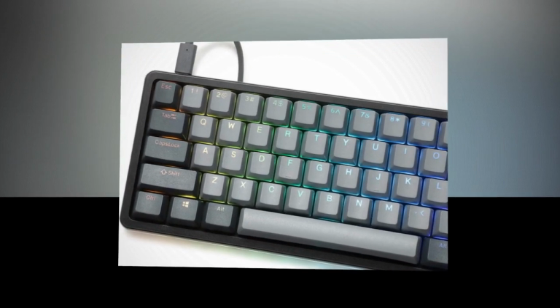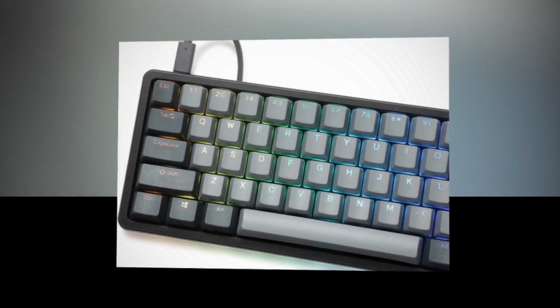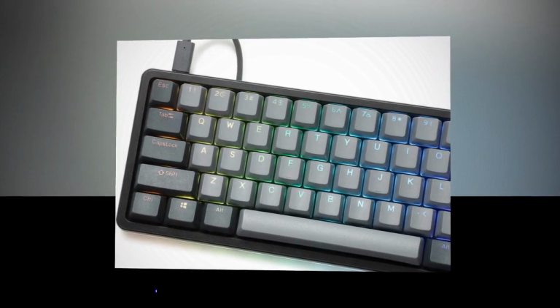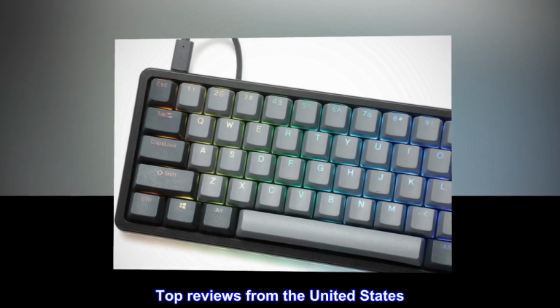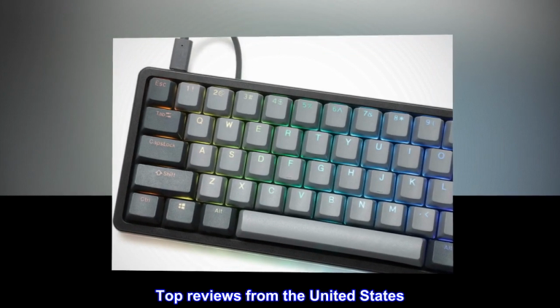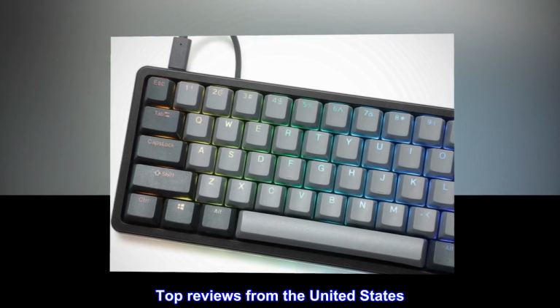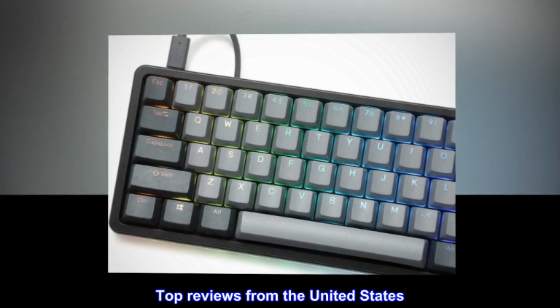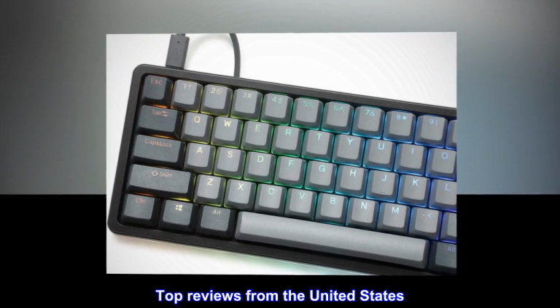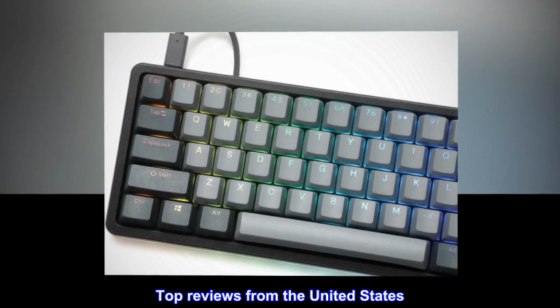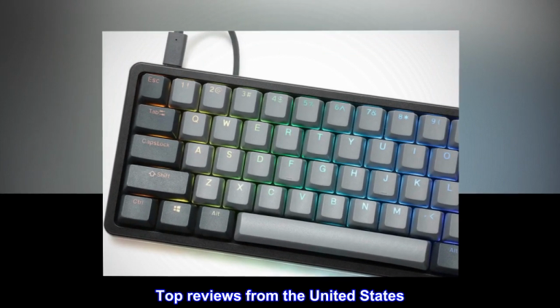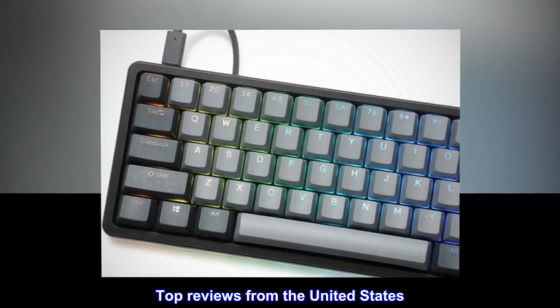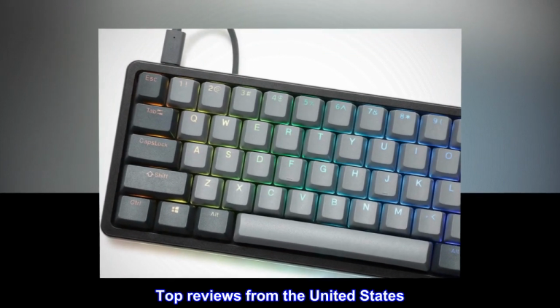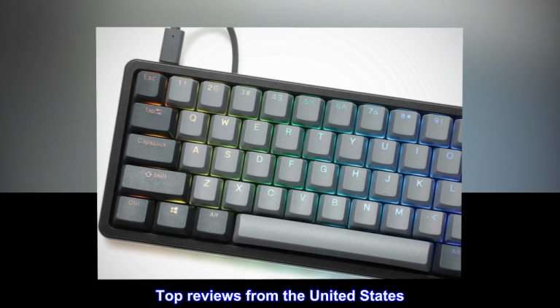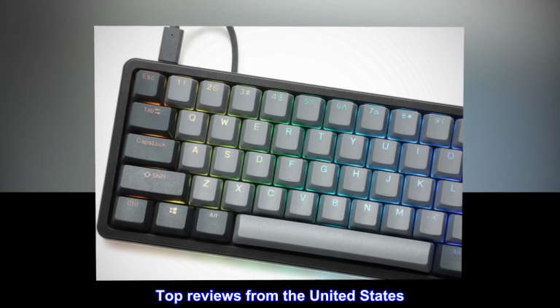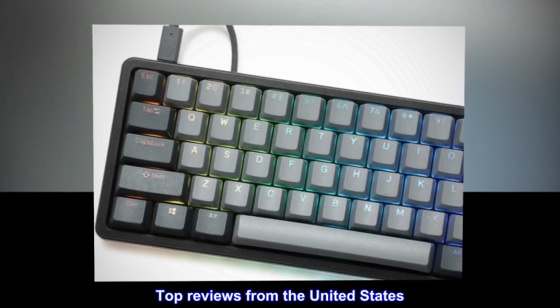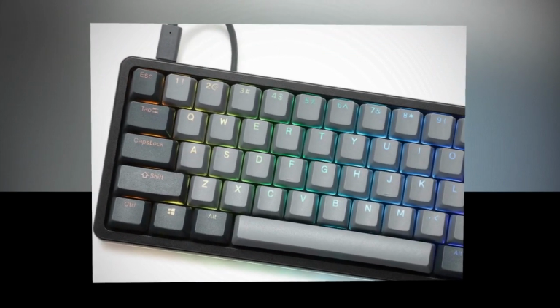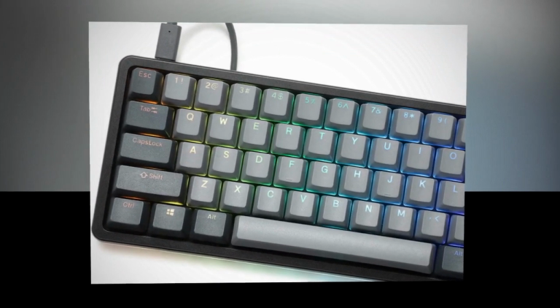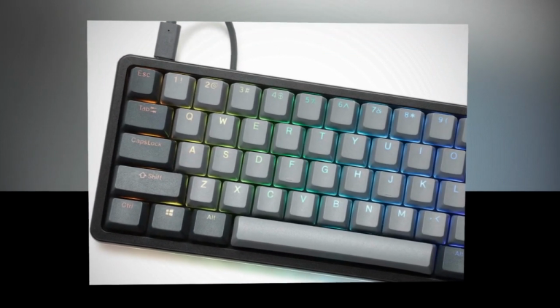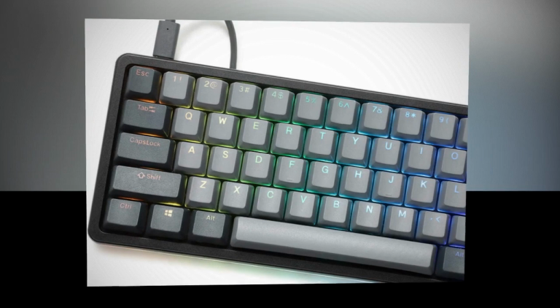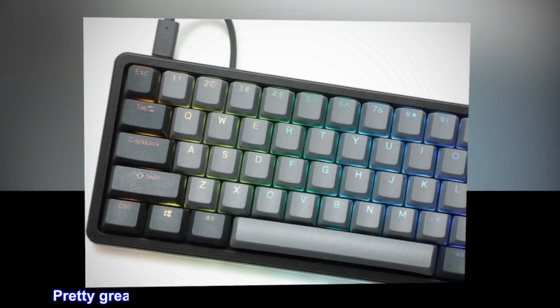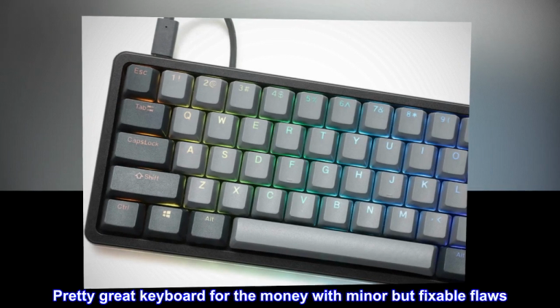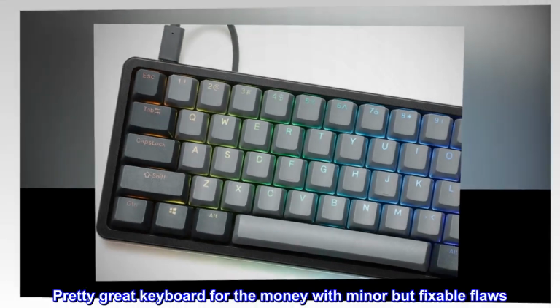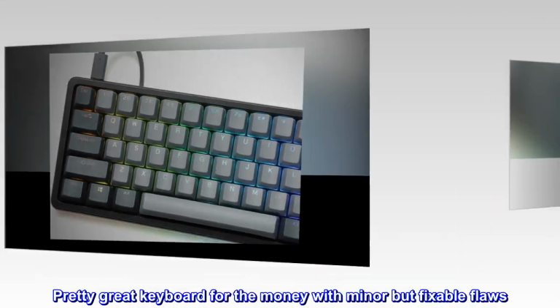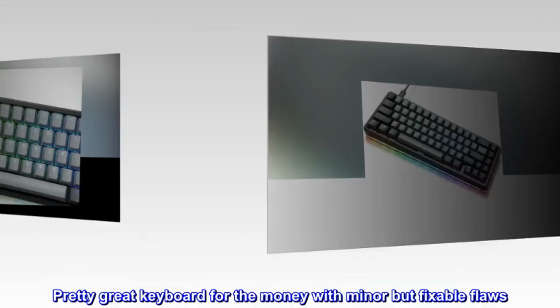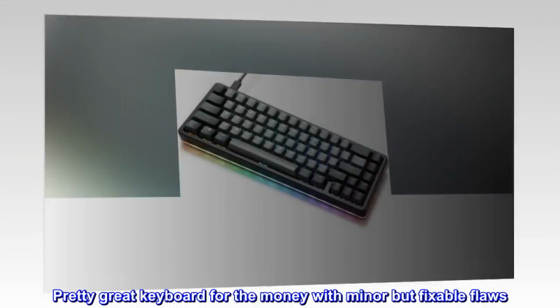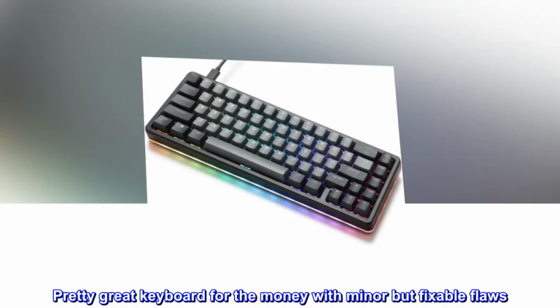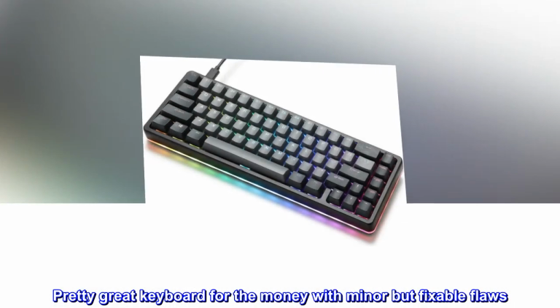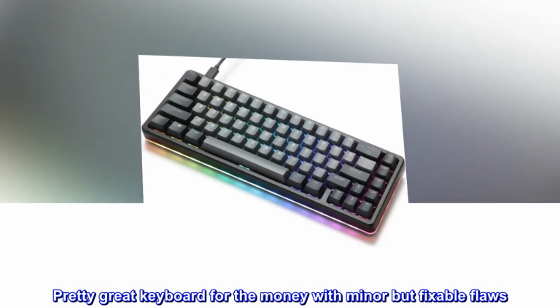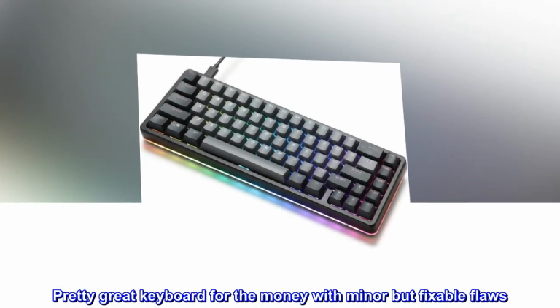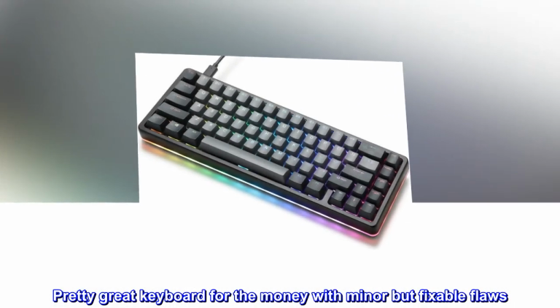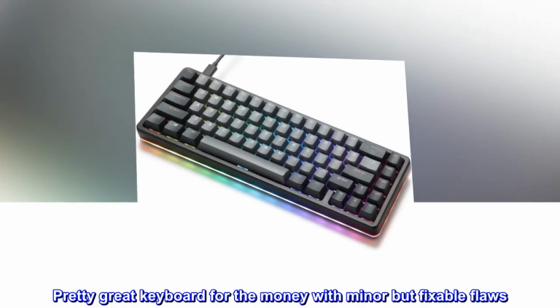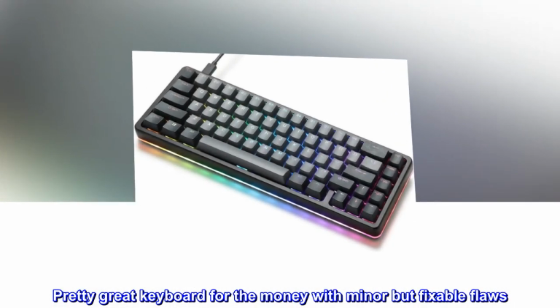Top Reviews from the United States. Pretty great keyboard for the money with minor but fixable flaws.